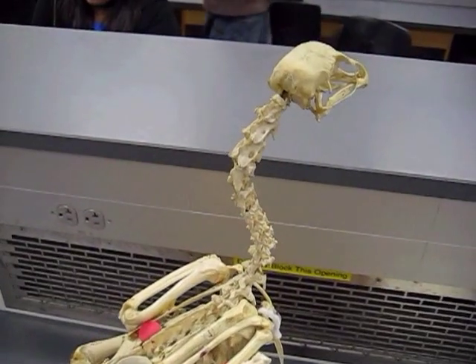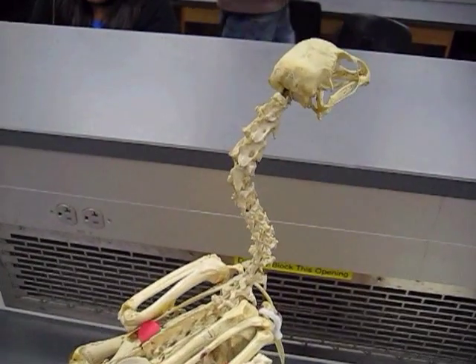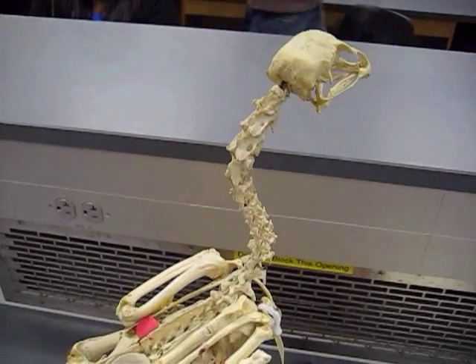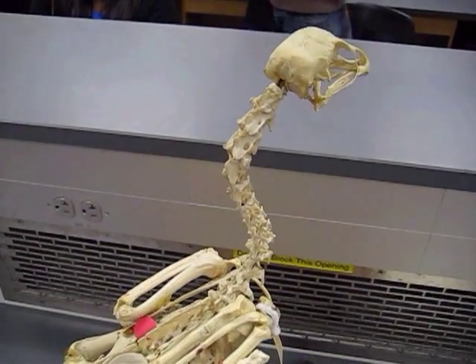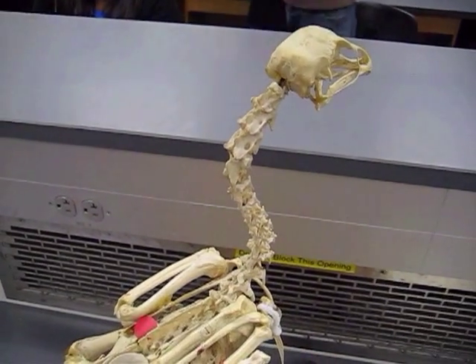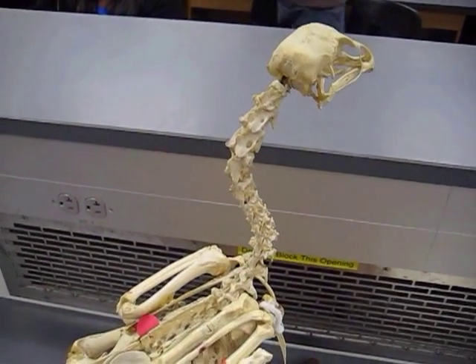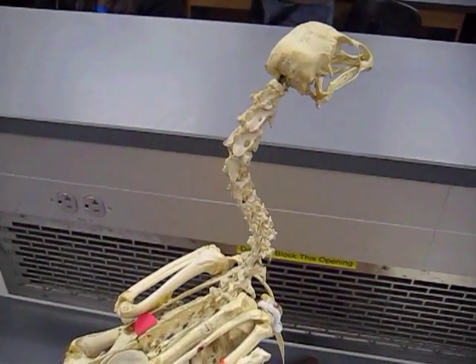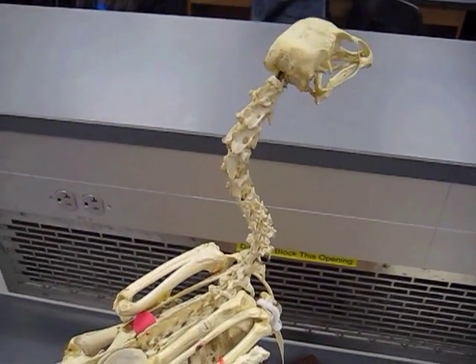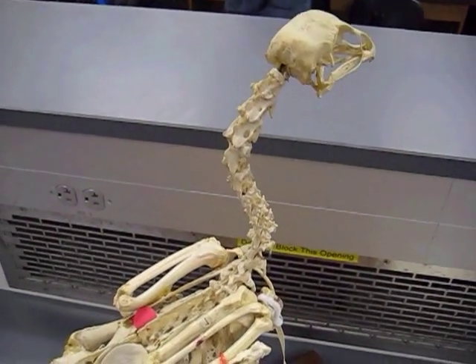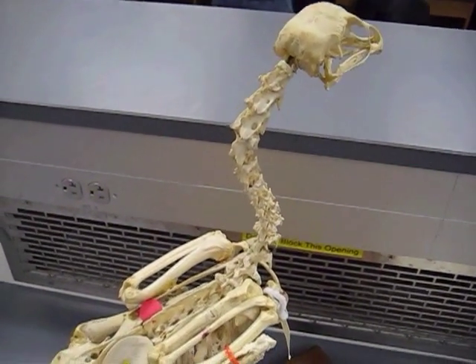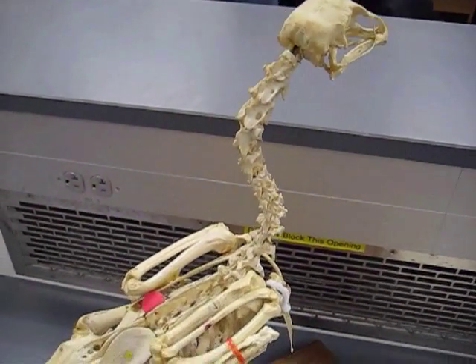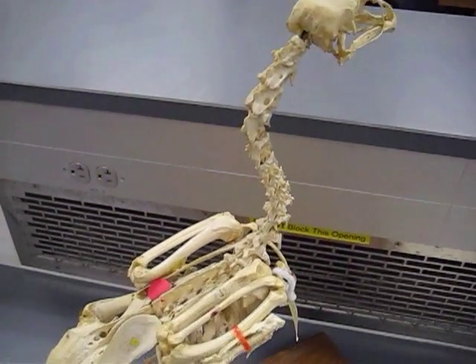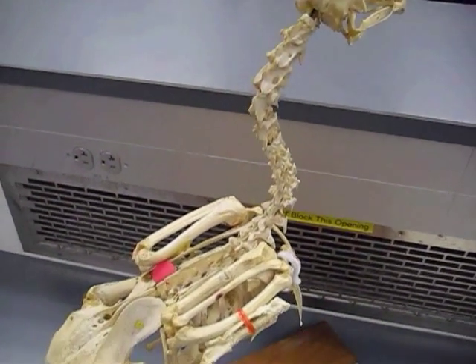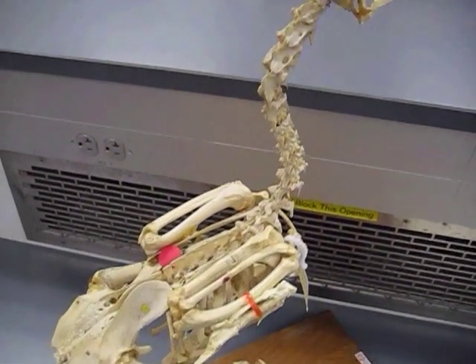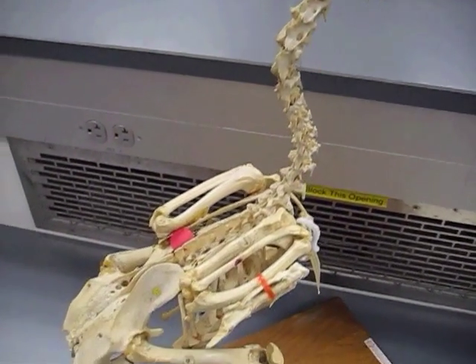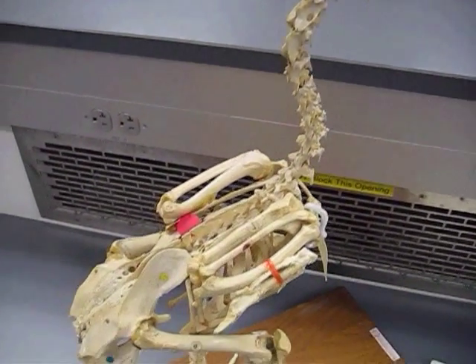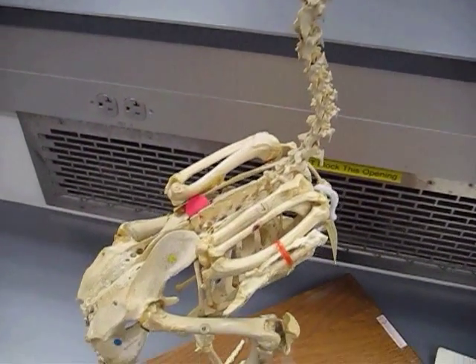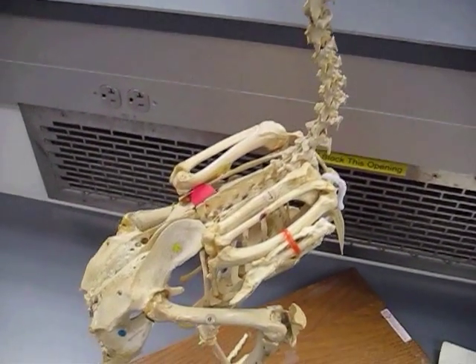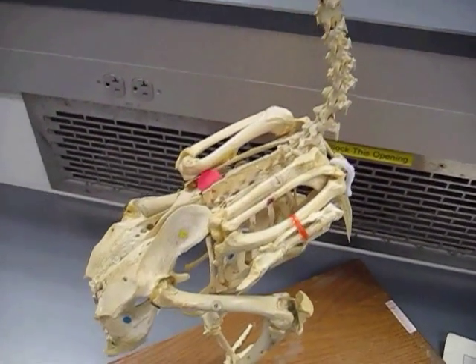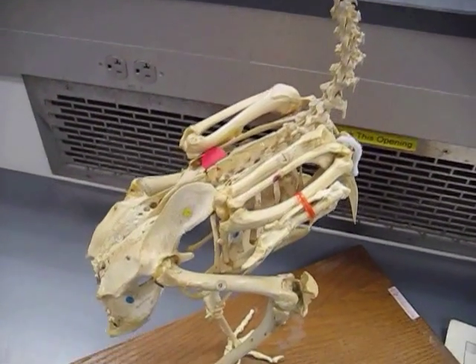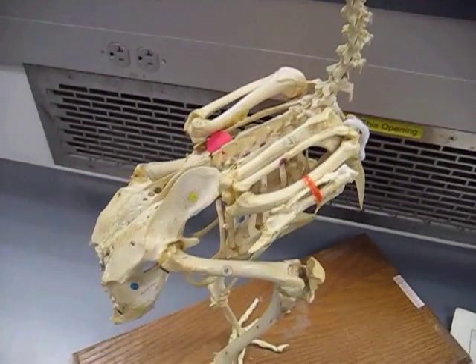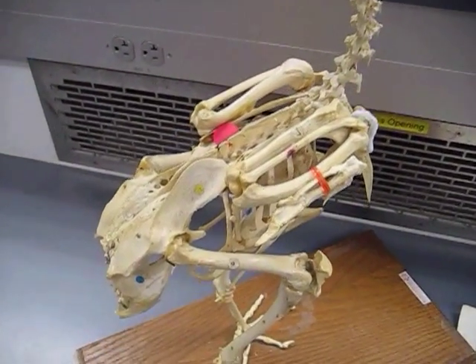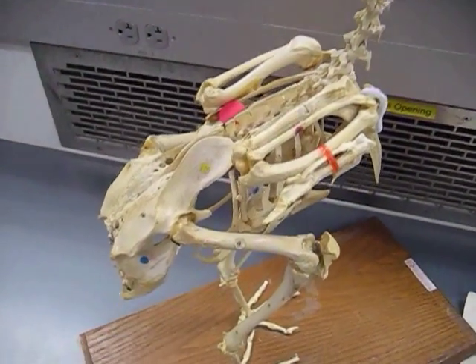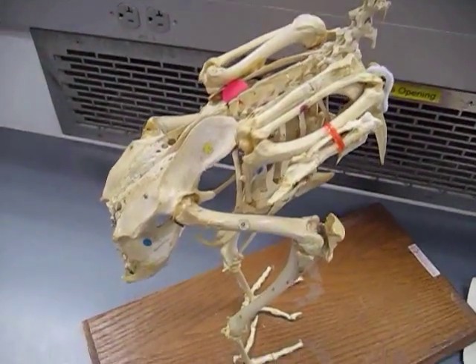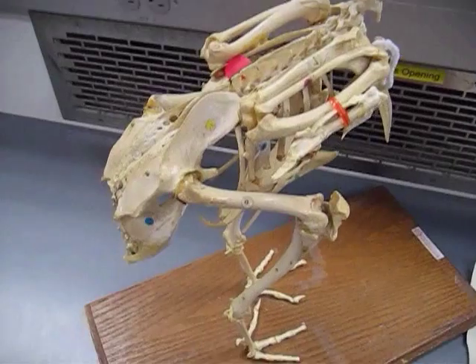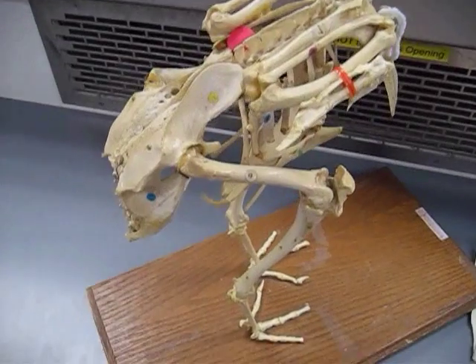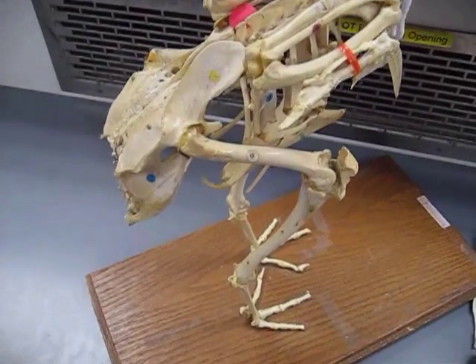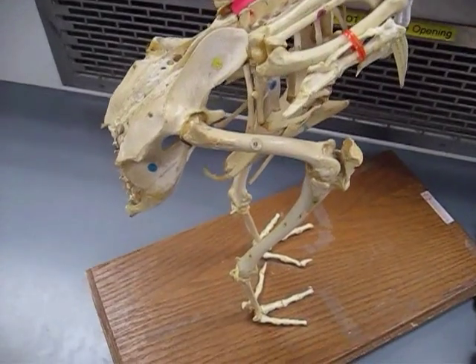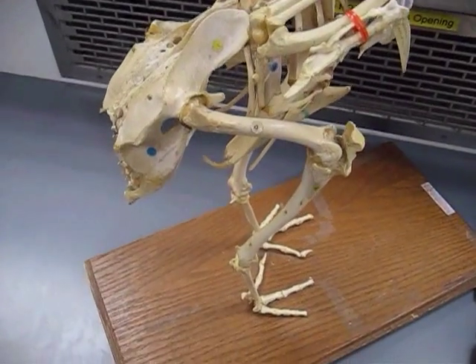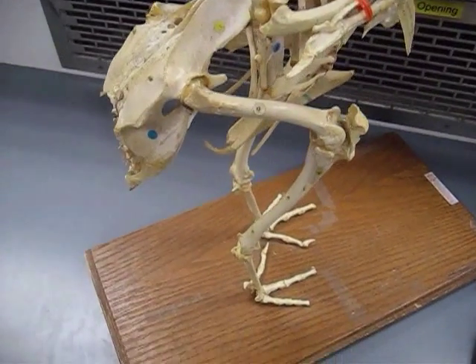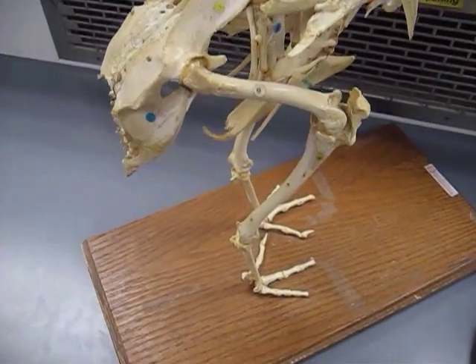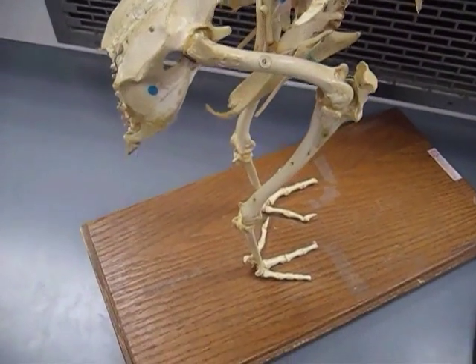This is the bird skeleton — a chicken skeleton.